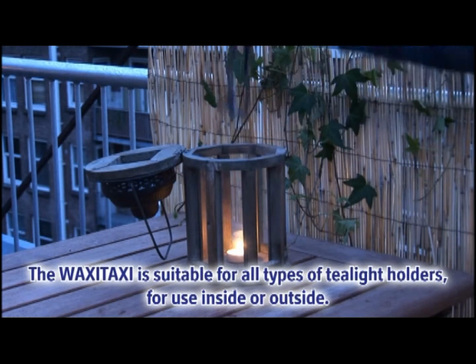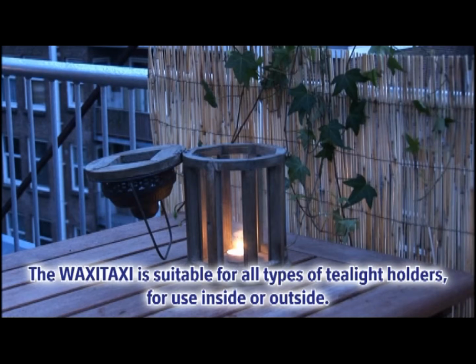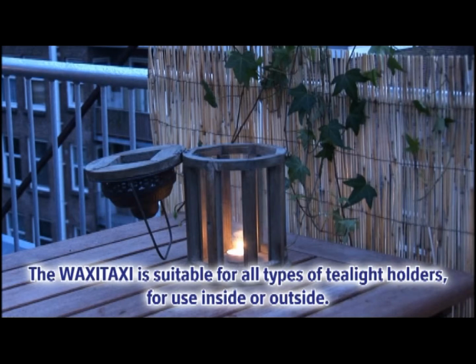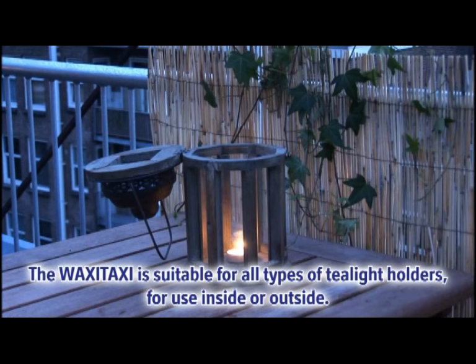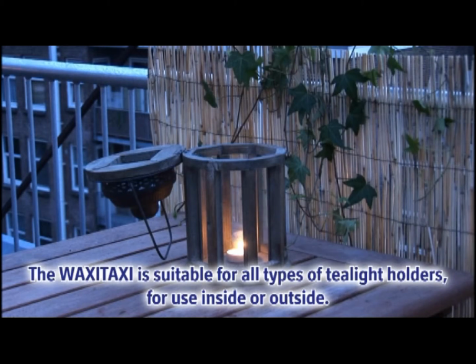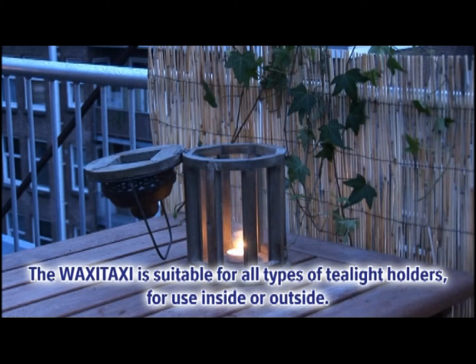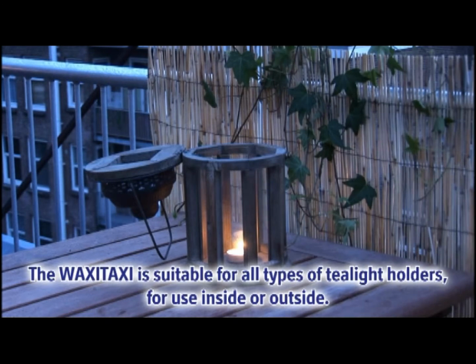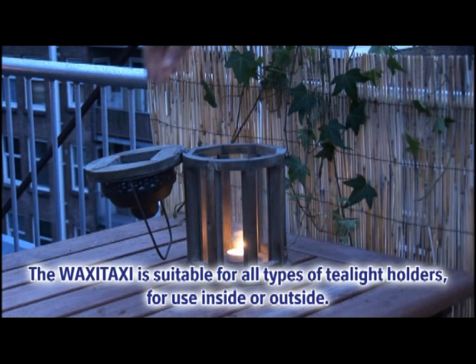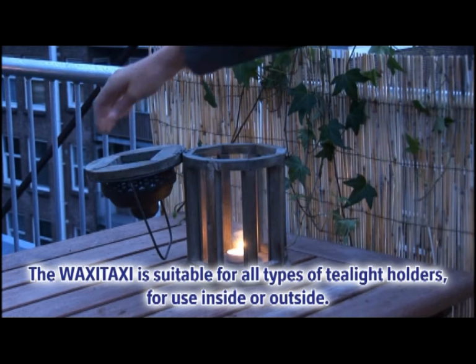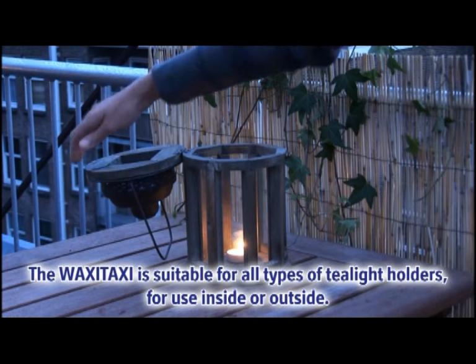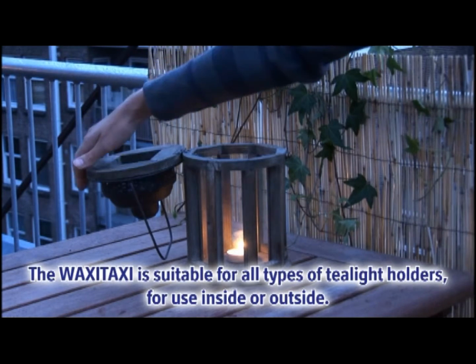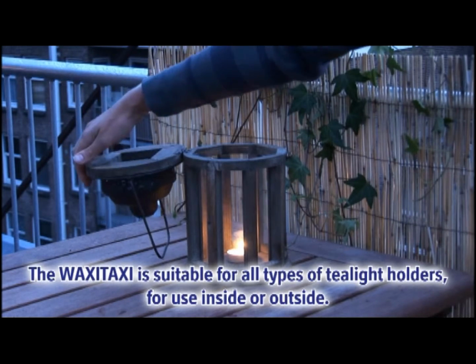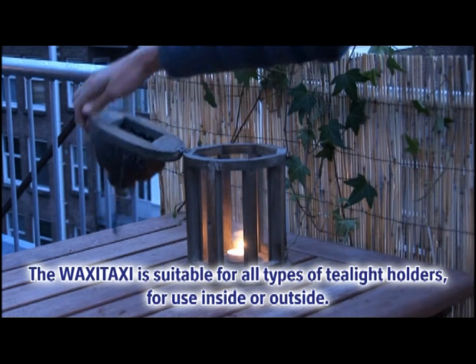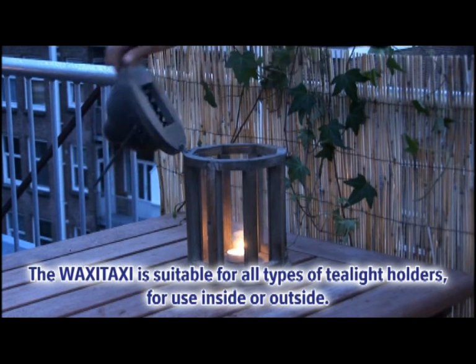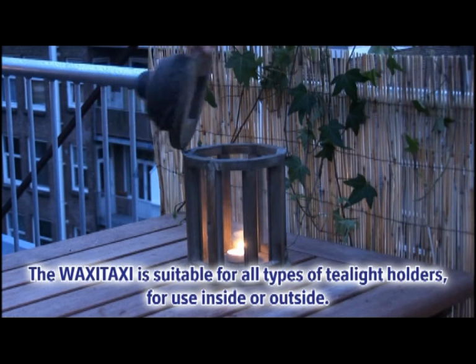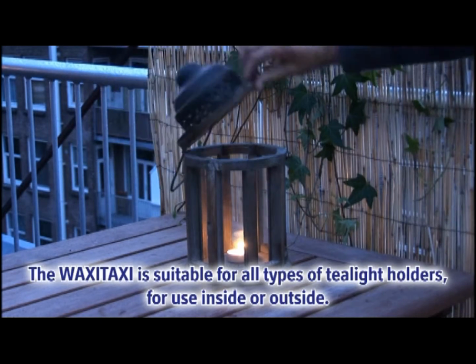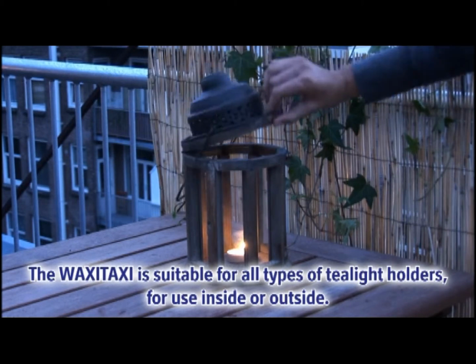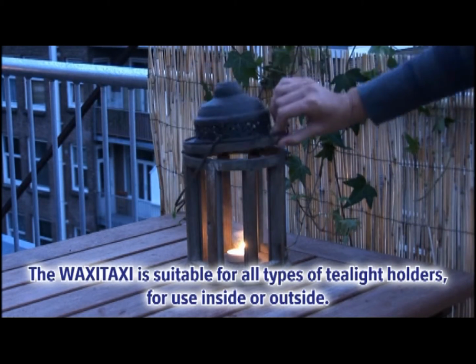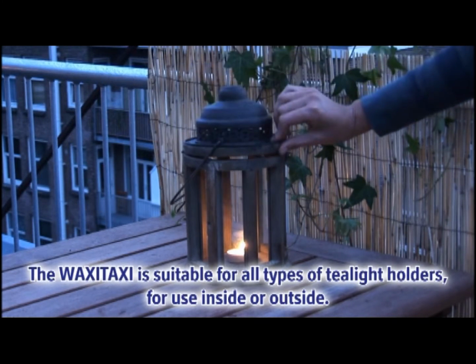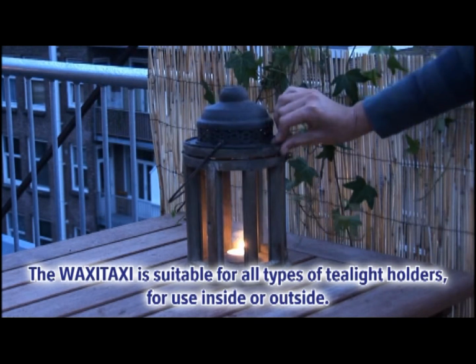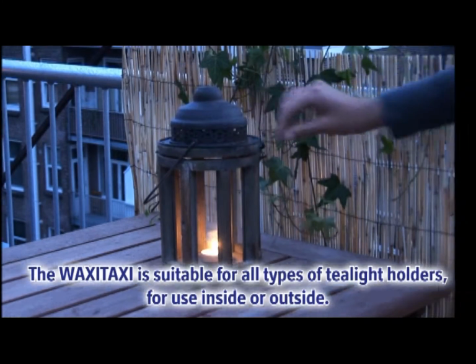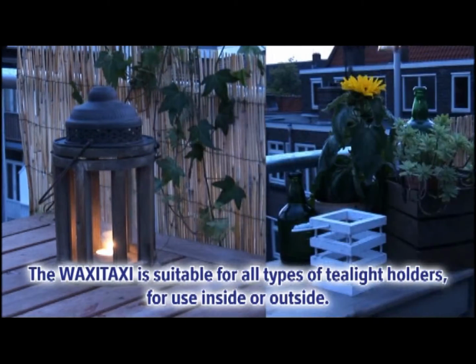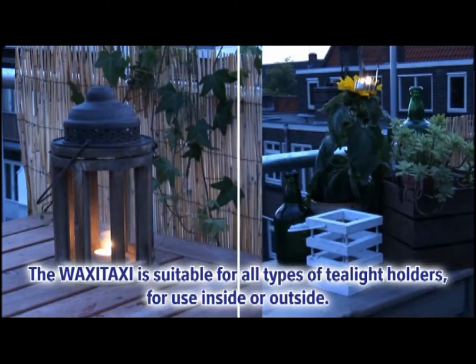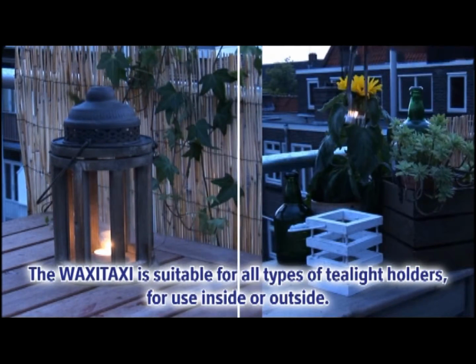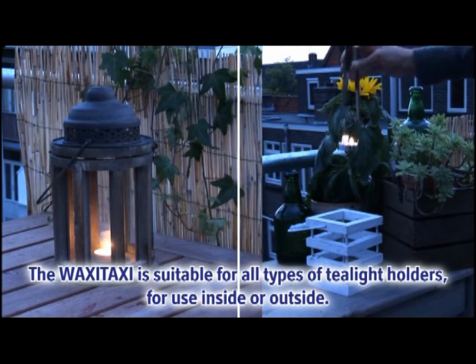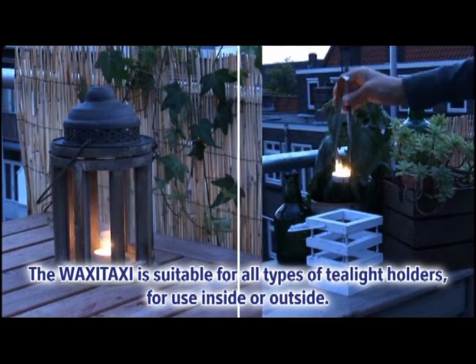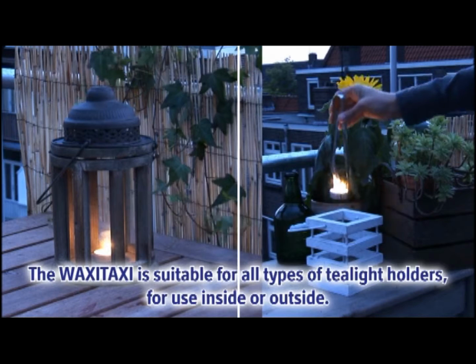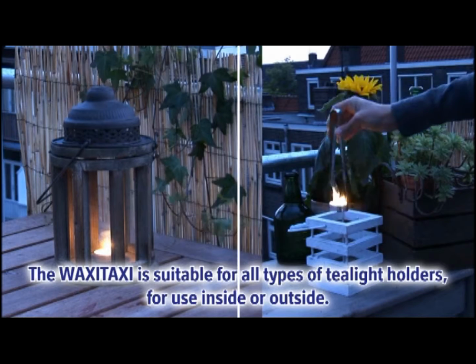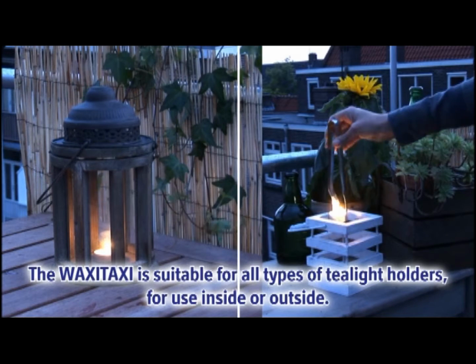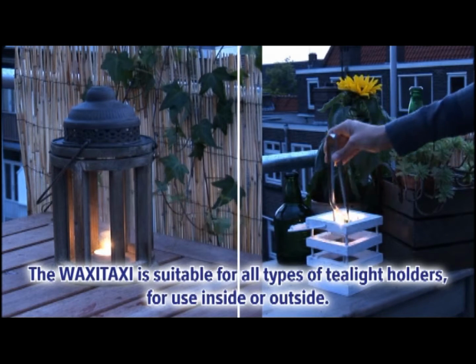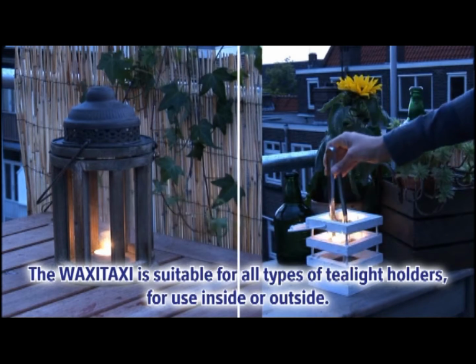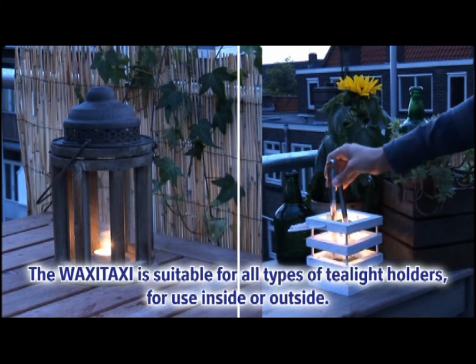For use inside or outside such as hurricane lamps, lanterns, Chinese lanterns and Halloween pumpkins.